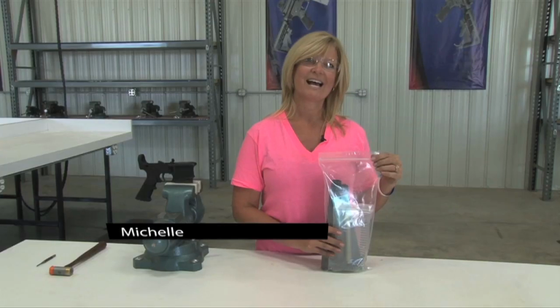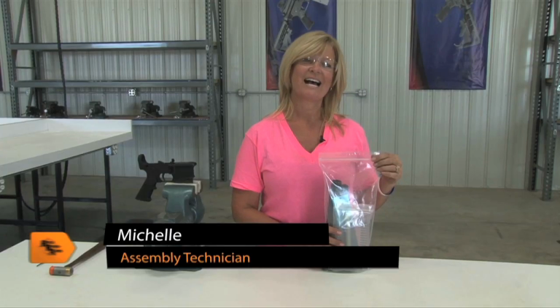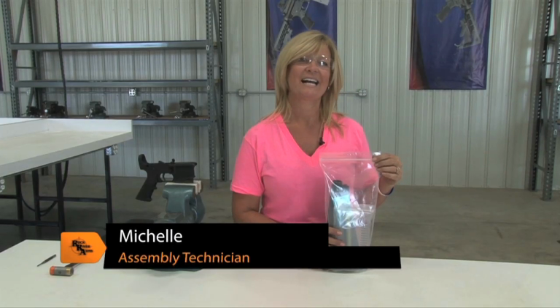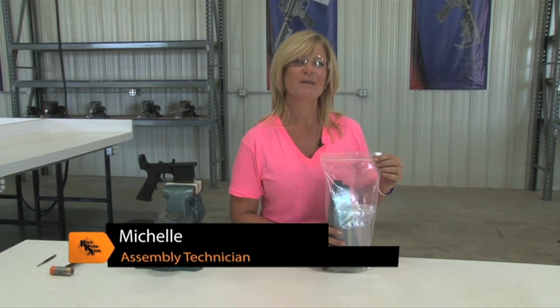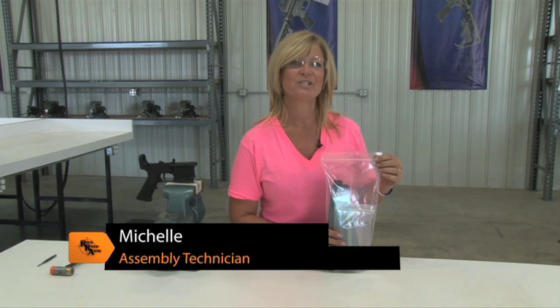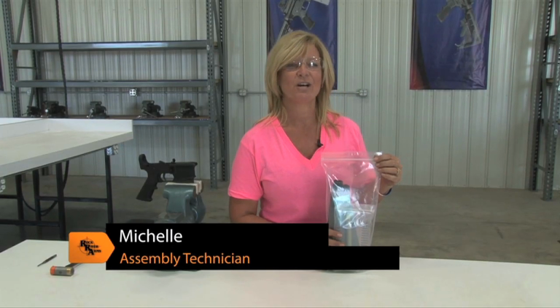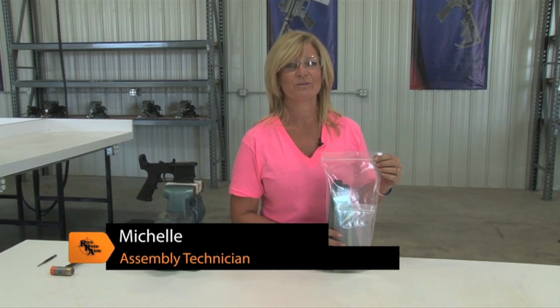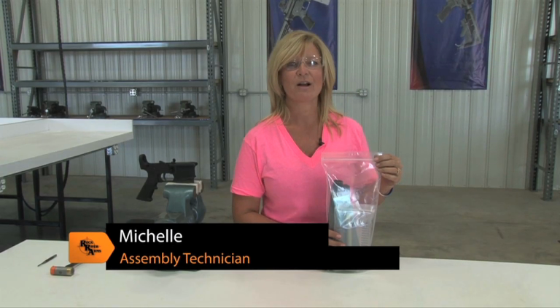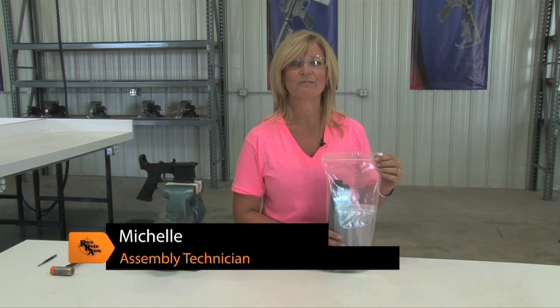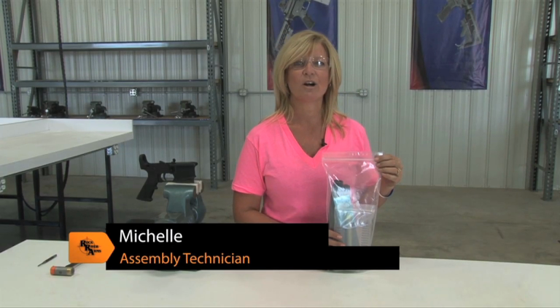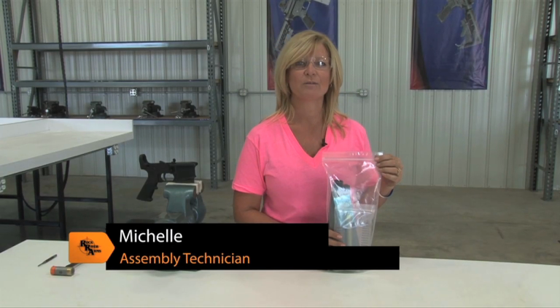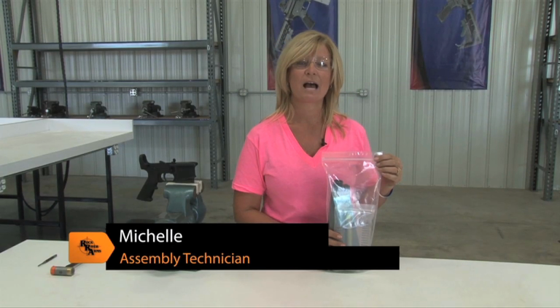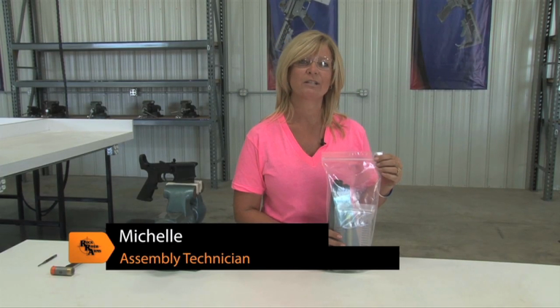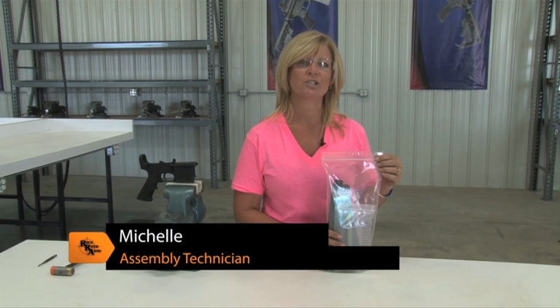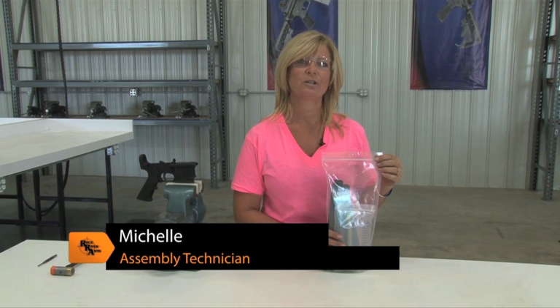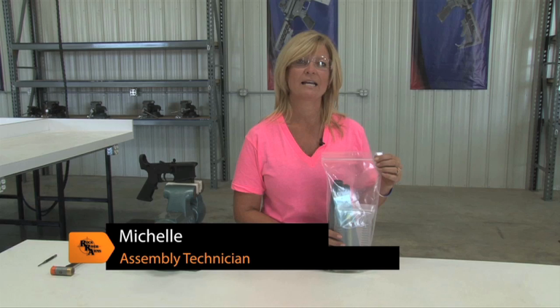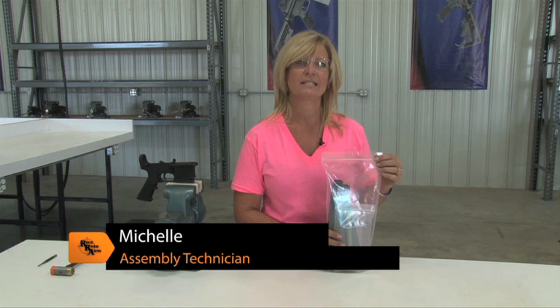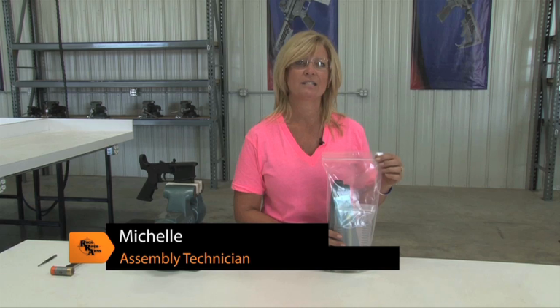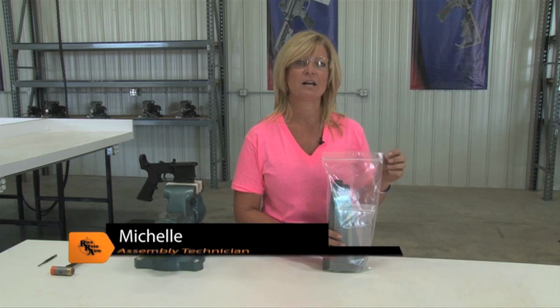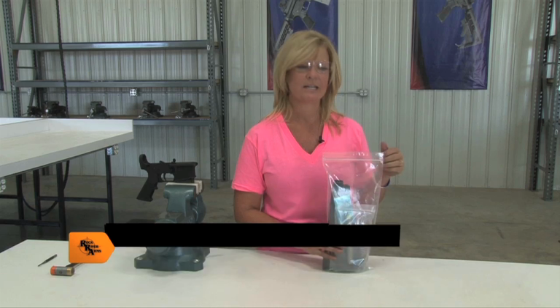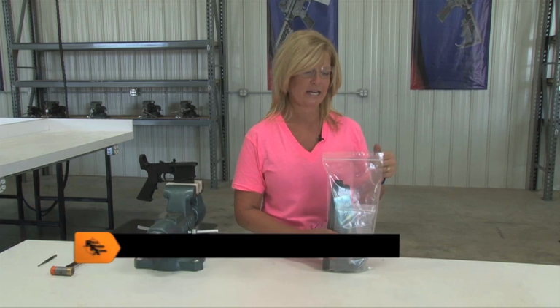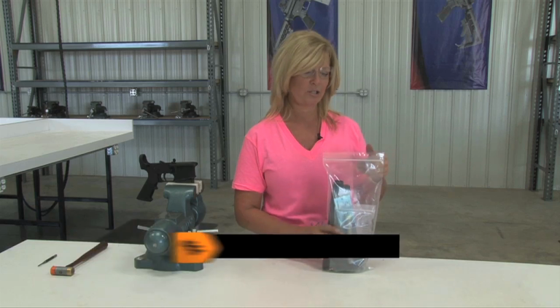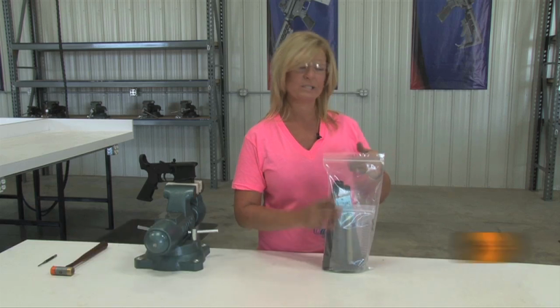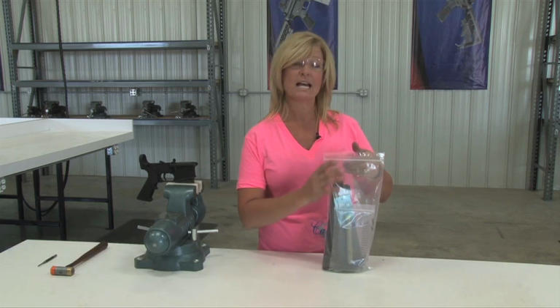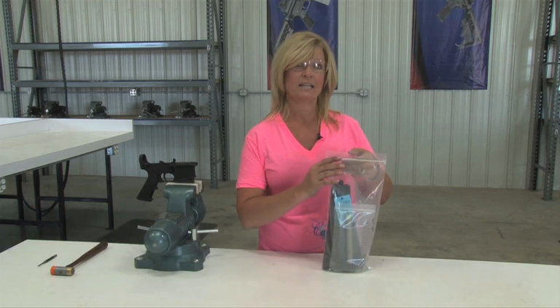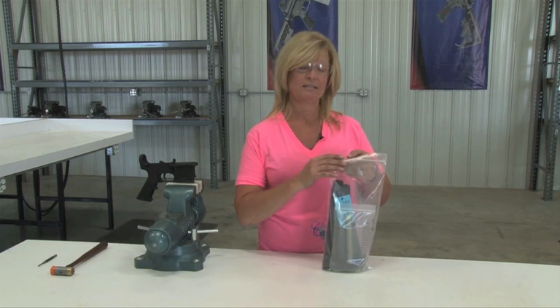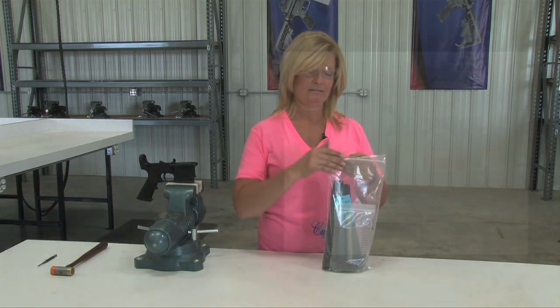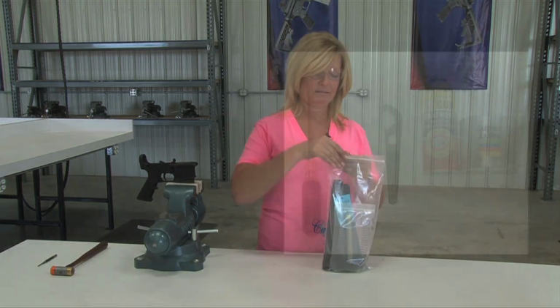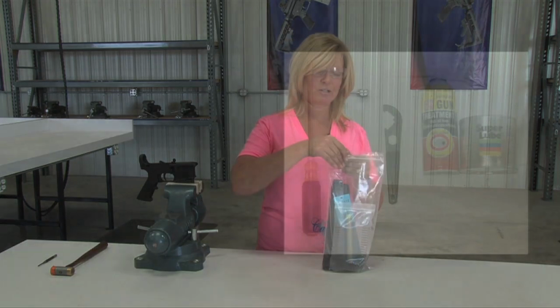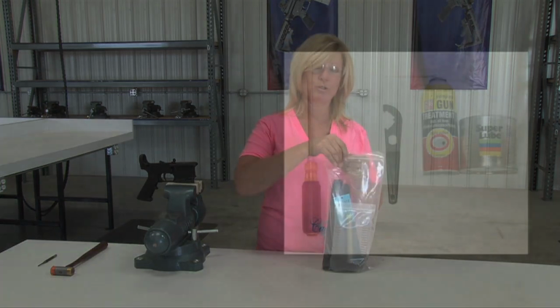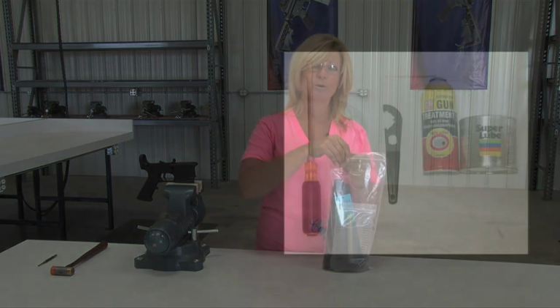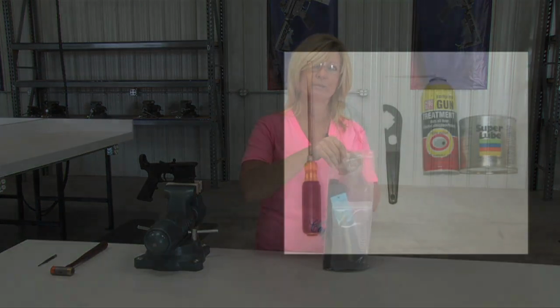Hi, I'm Michelle with Rock River Arms. I'm going to show you how to install an A2 stock kit on your lower receiver.